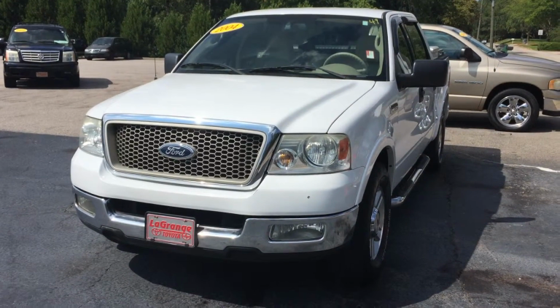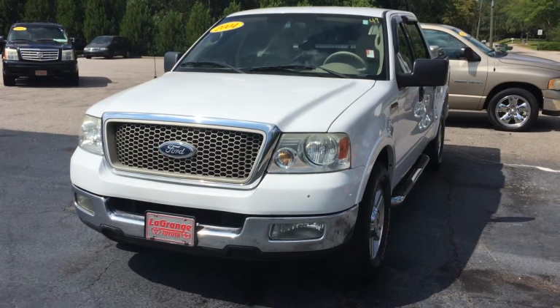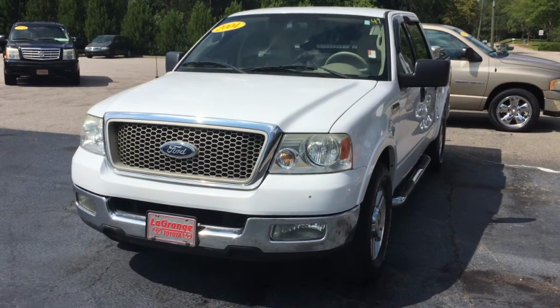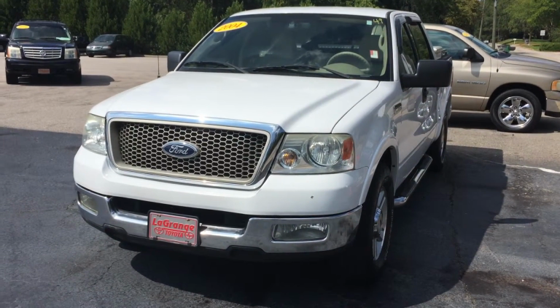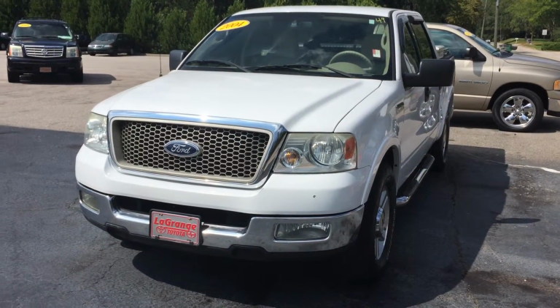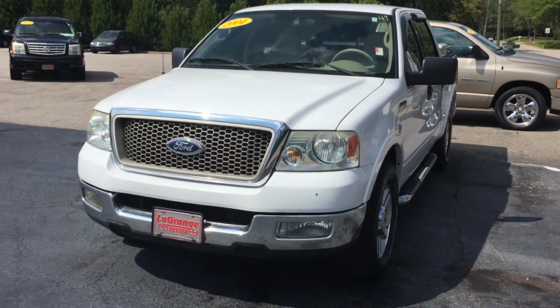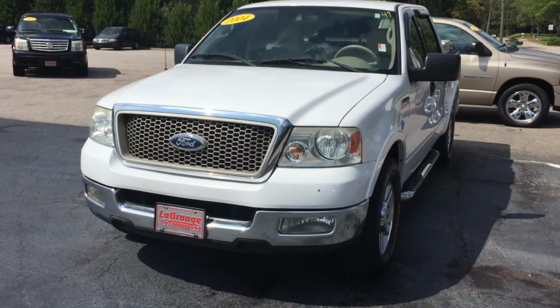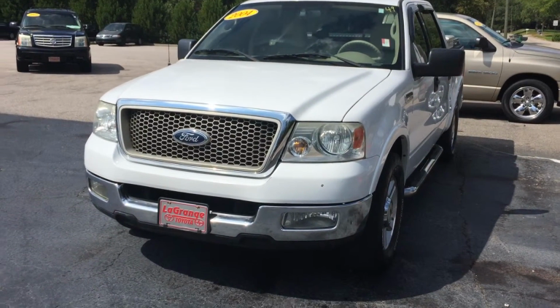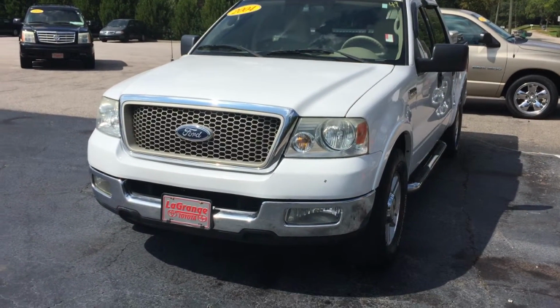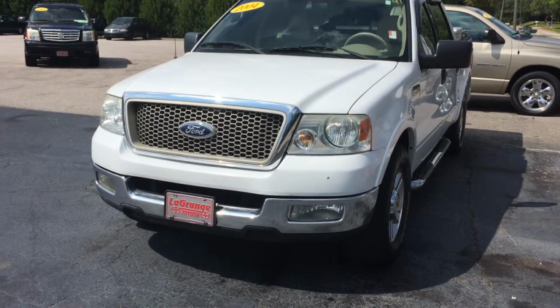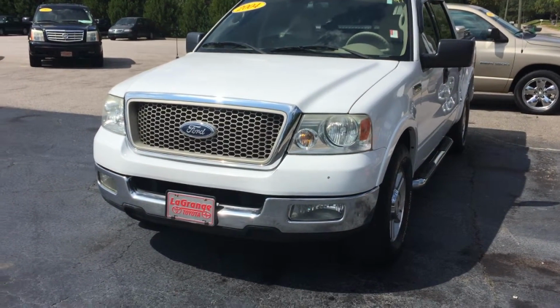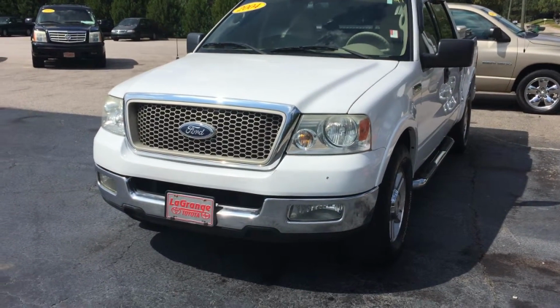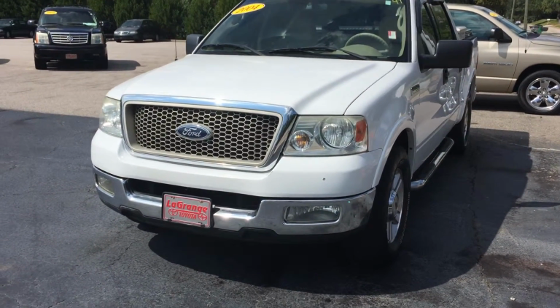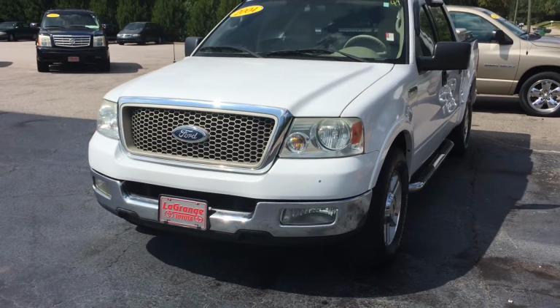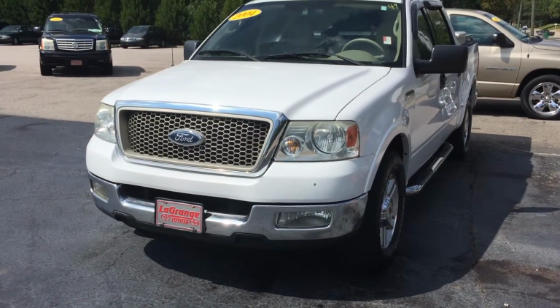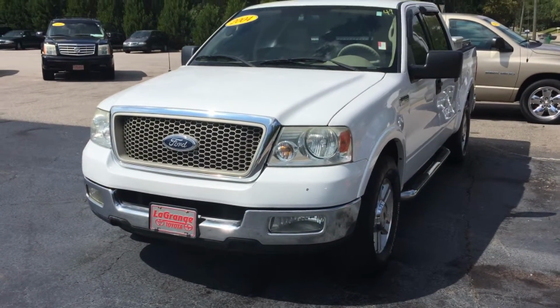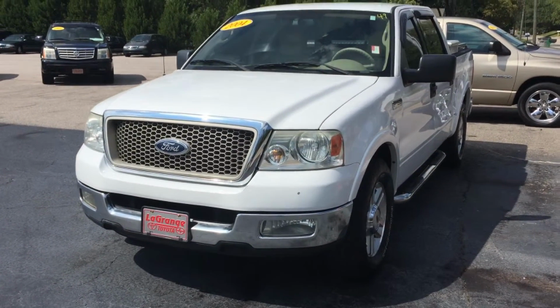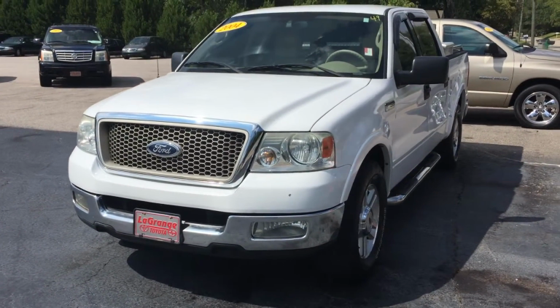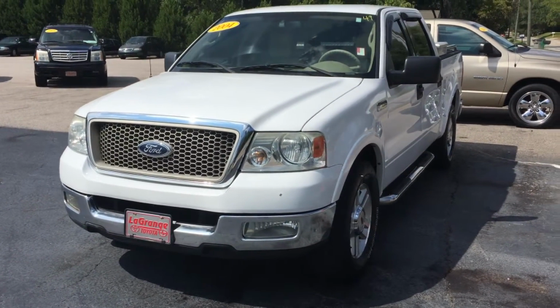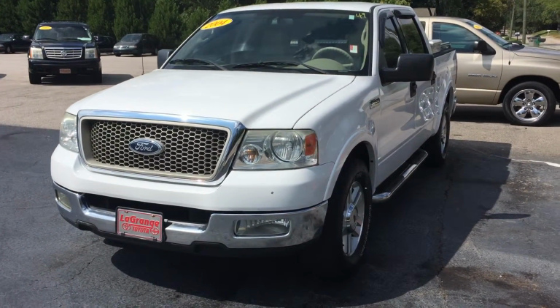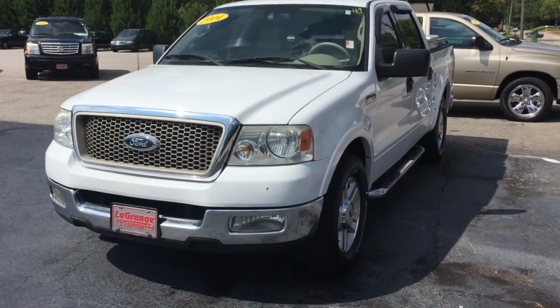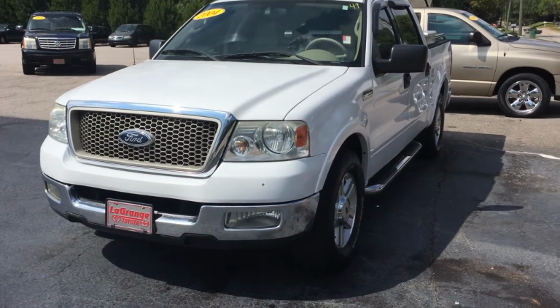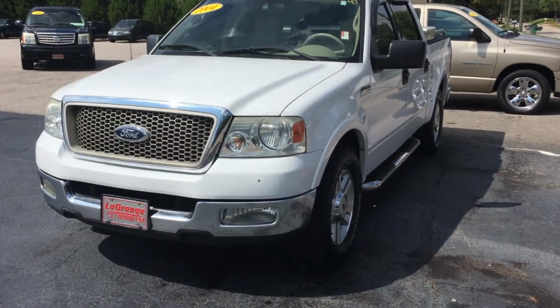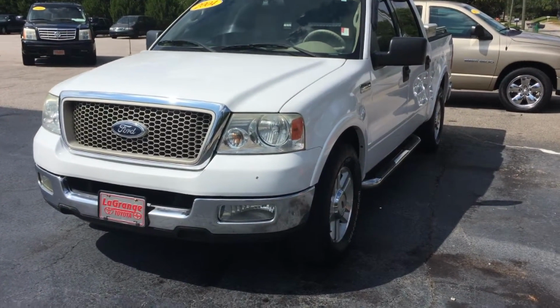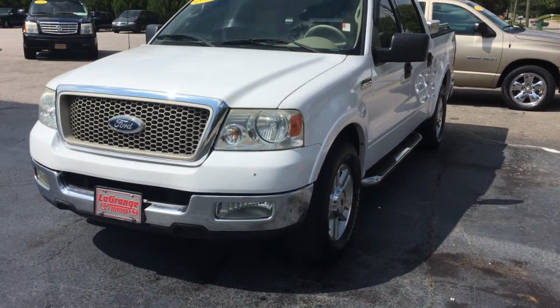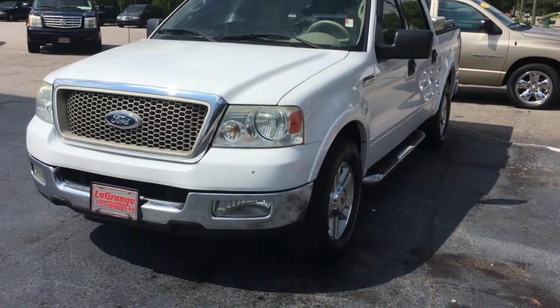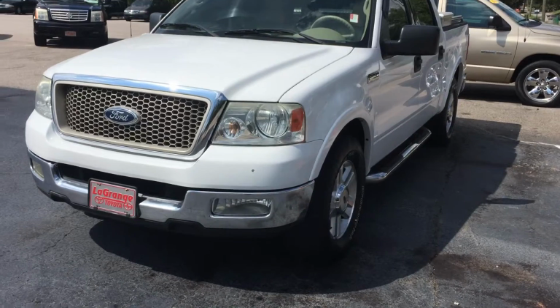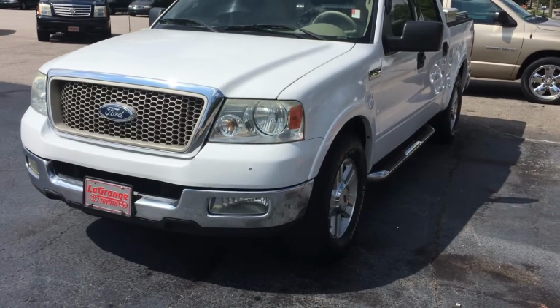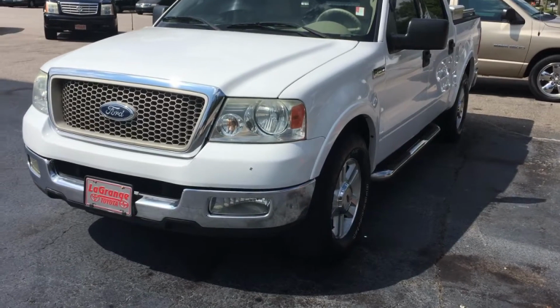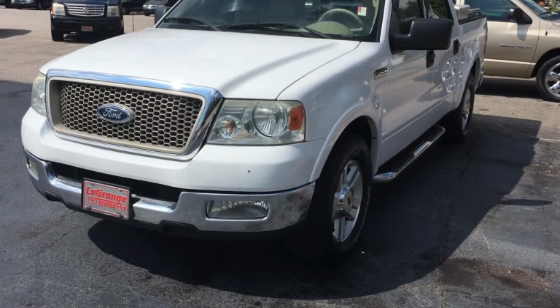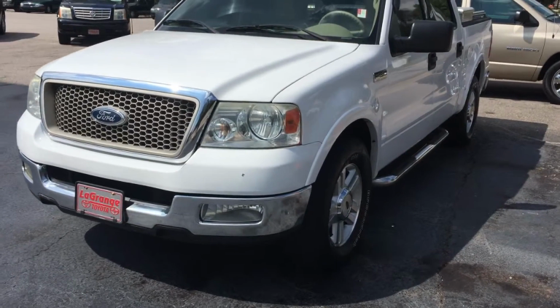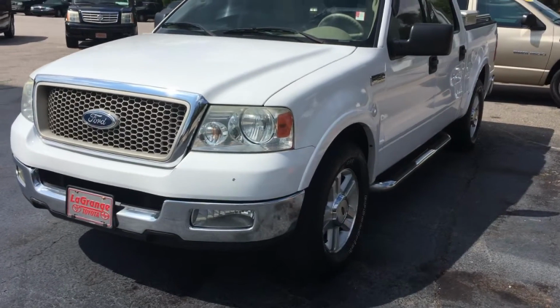Hey, it's Wayne with Granks Toyota. I wanted to show you this 2004 Ford F-150 Lariat.